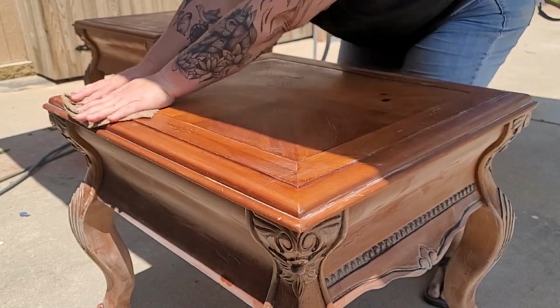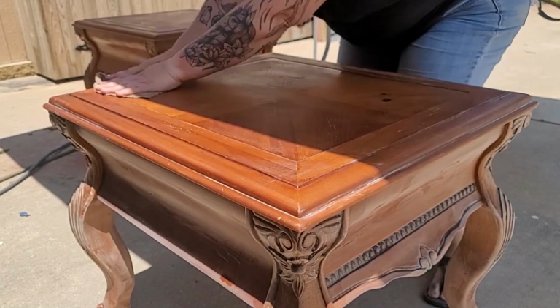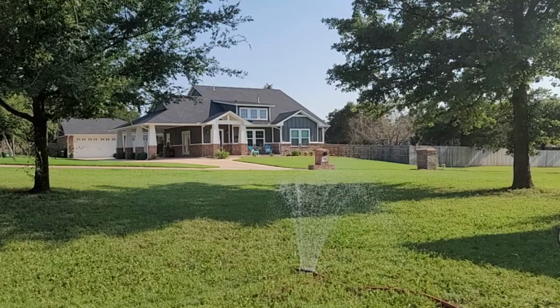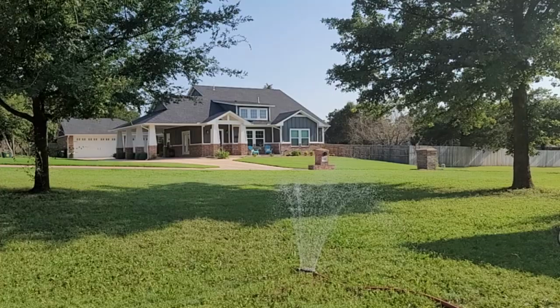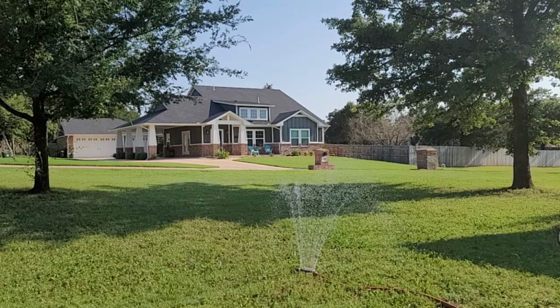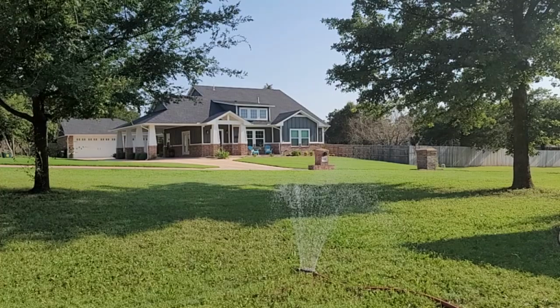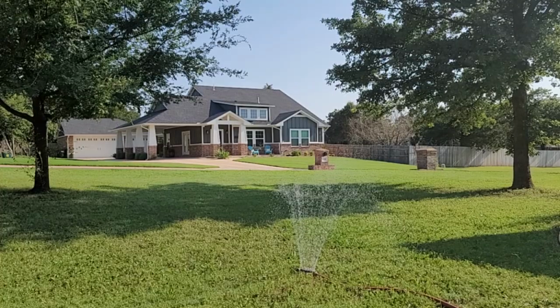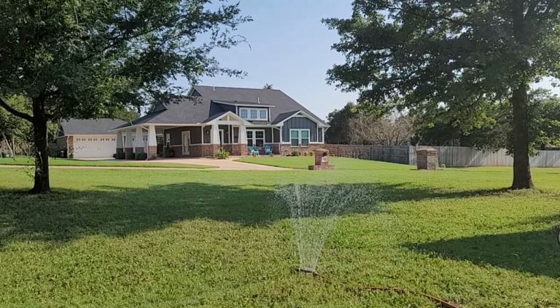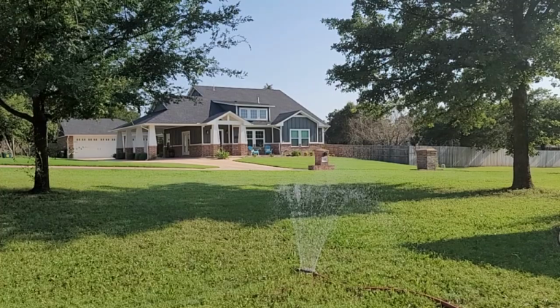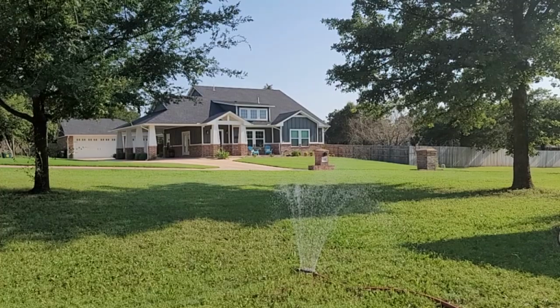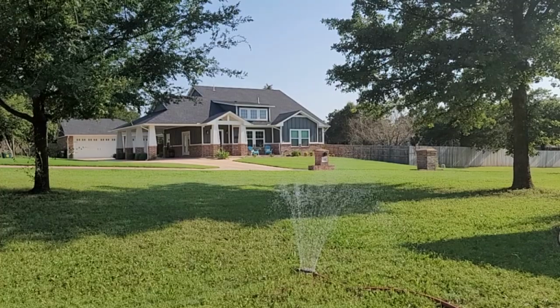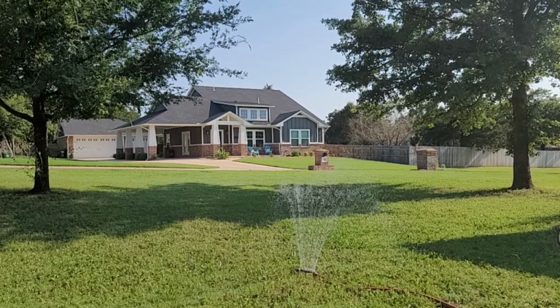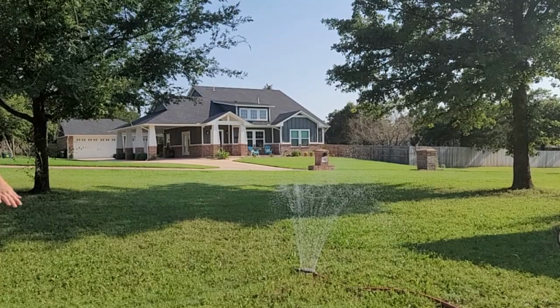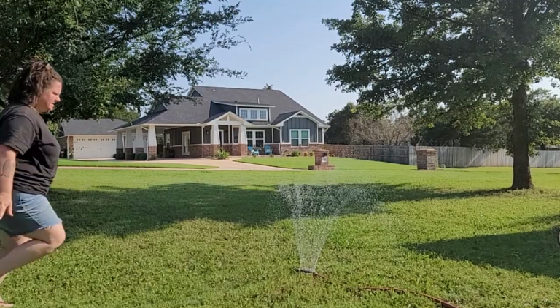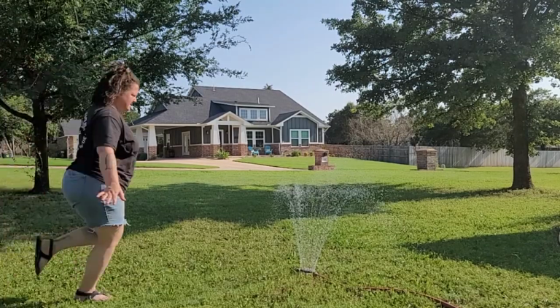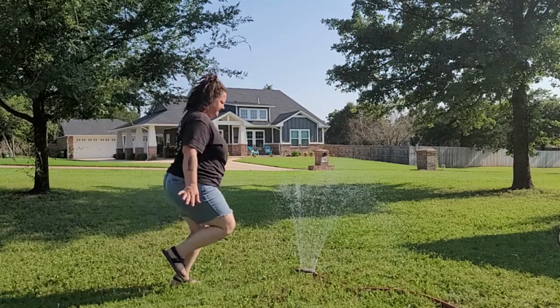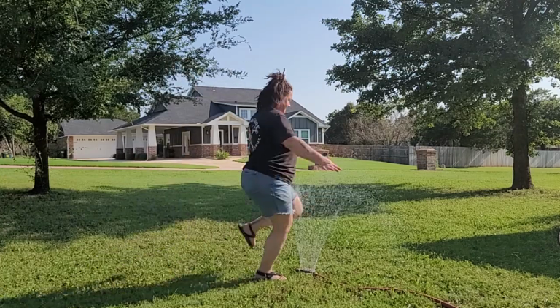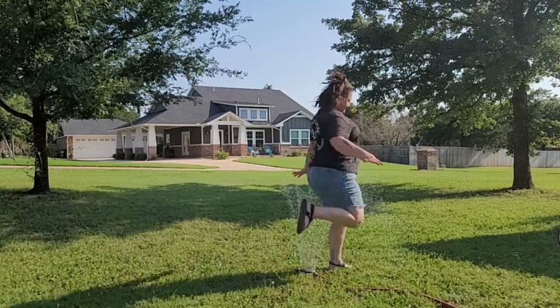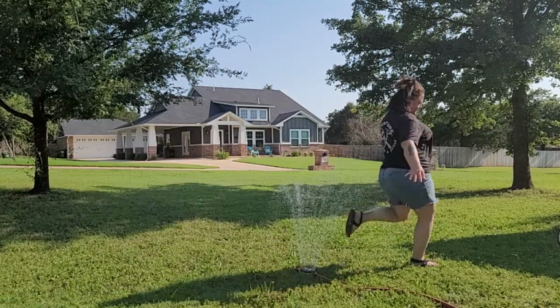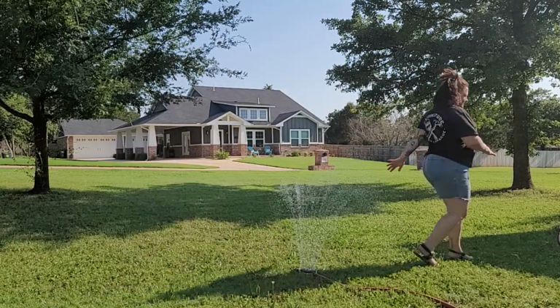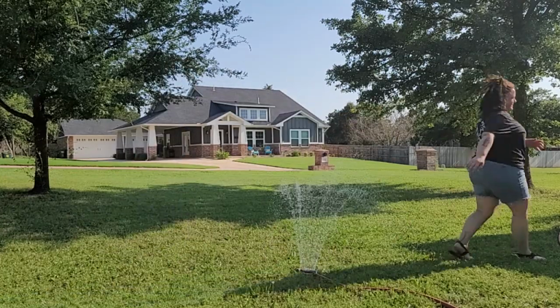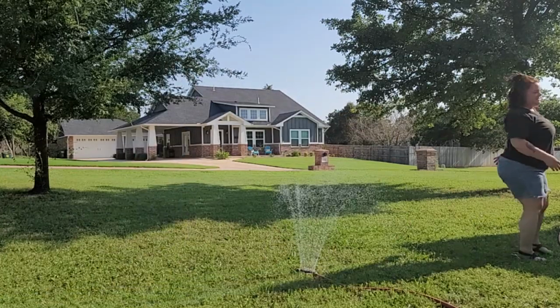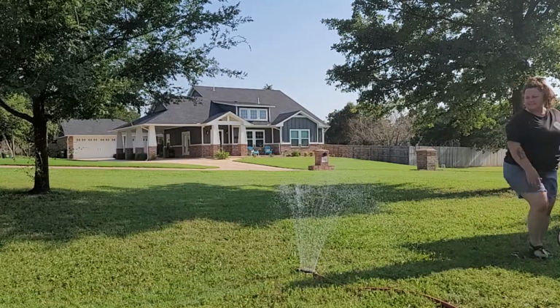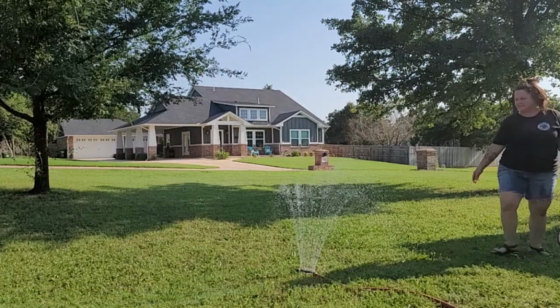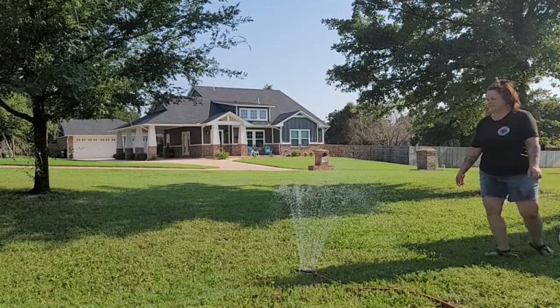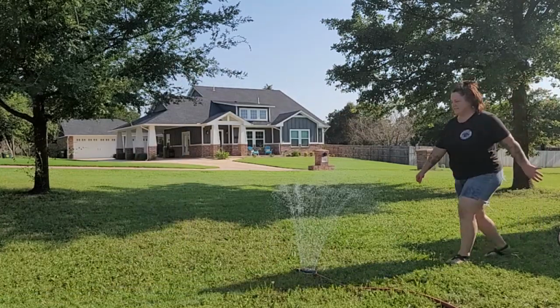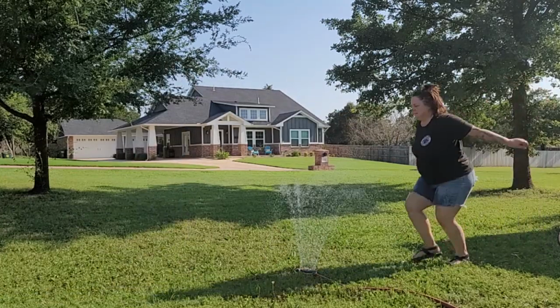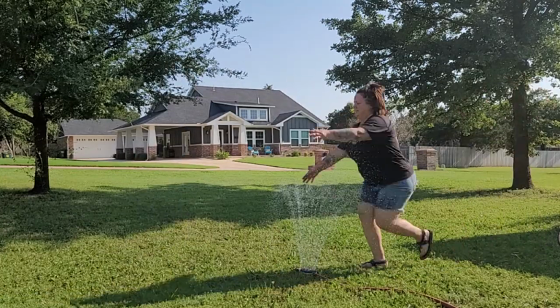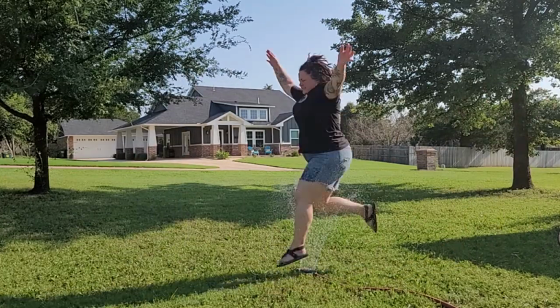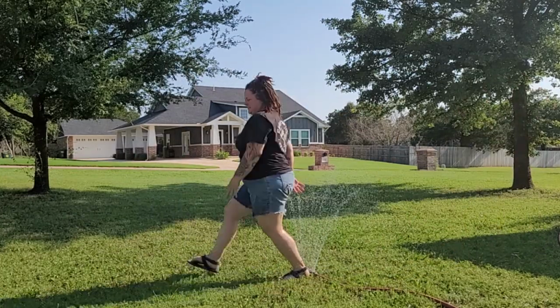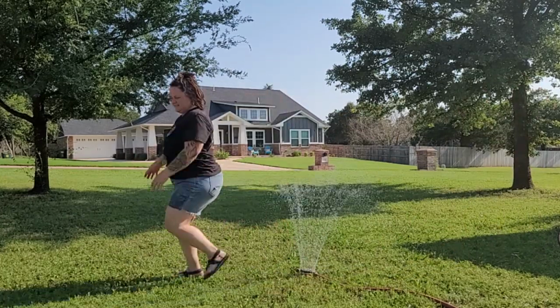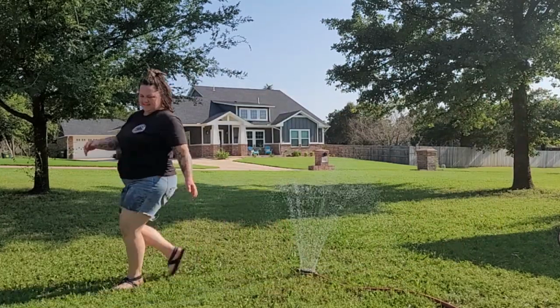It's 105 degrees in Oklahoma right now, so I gave myself a little rinse too and played in the sprinkler.